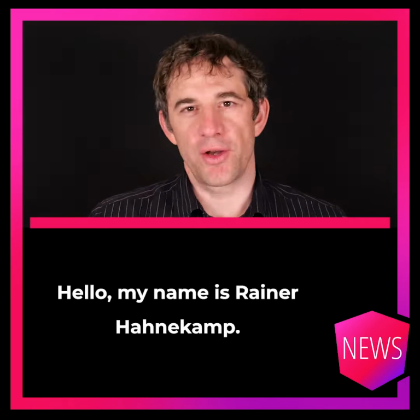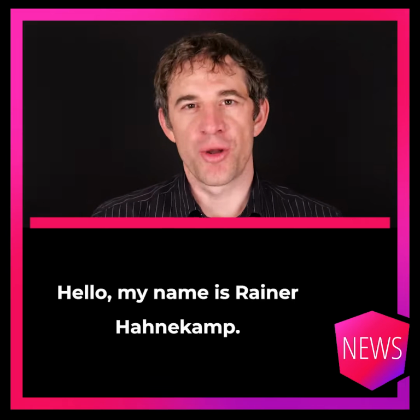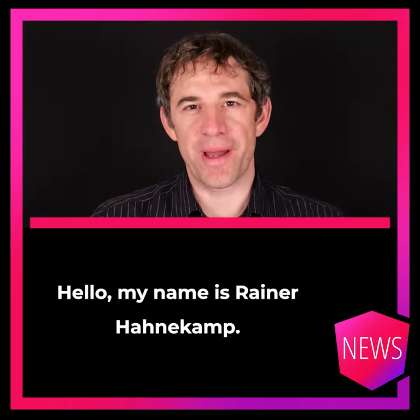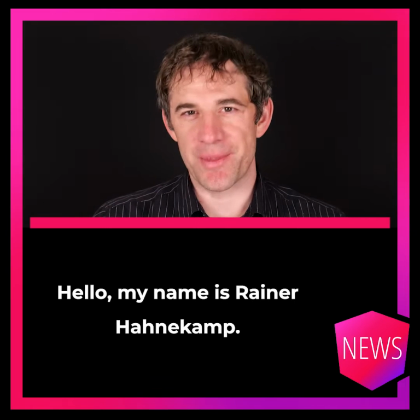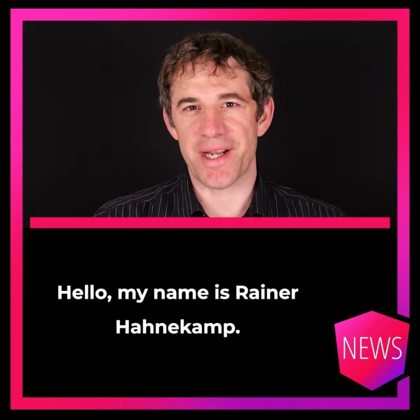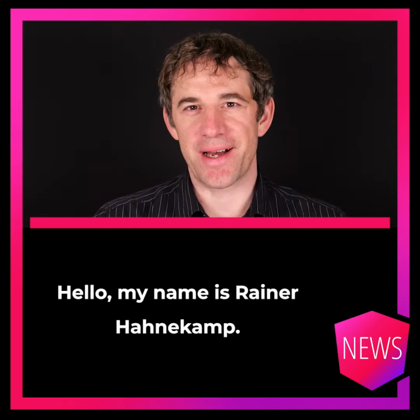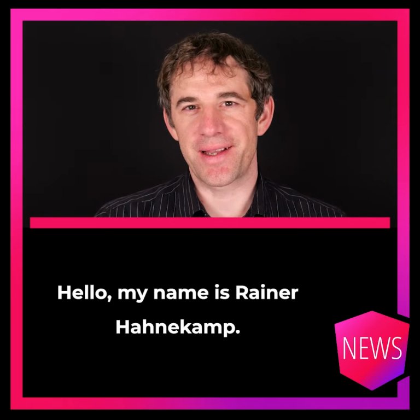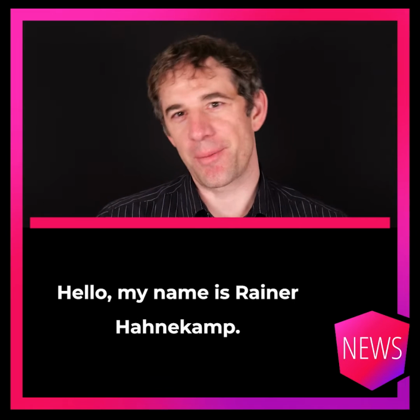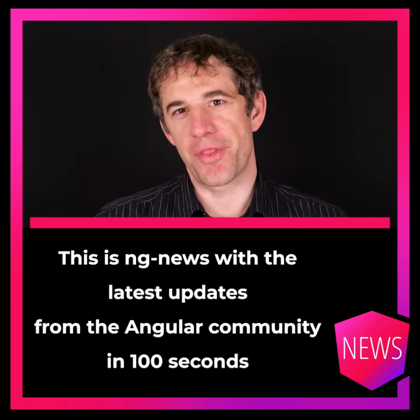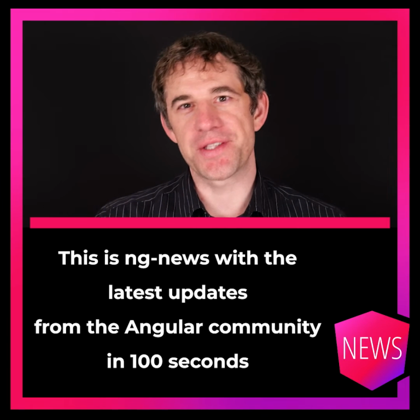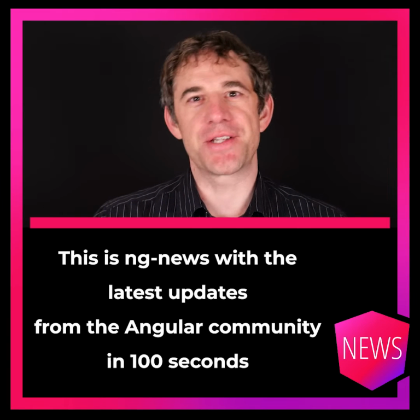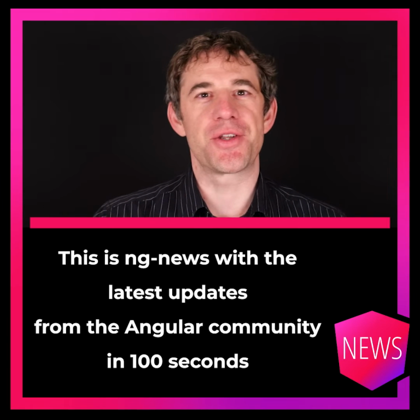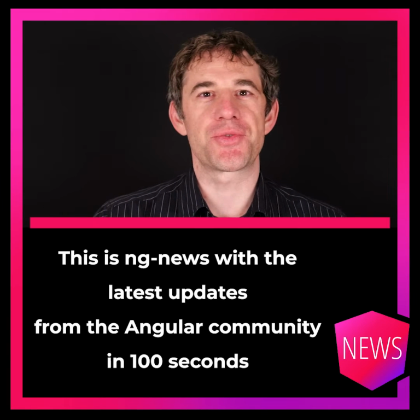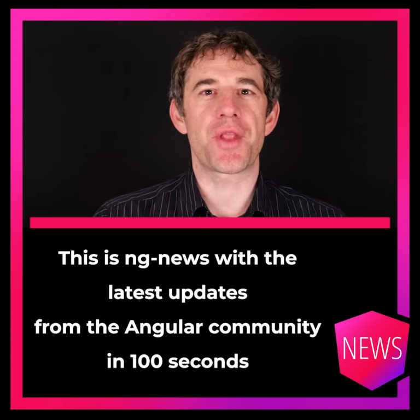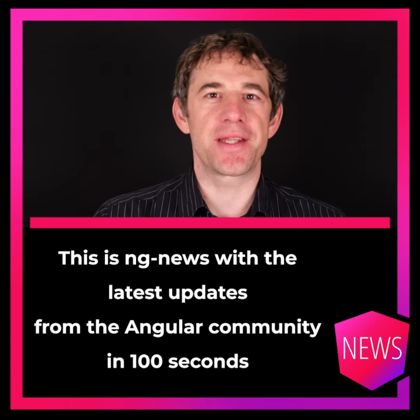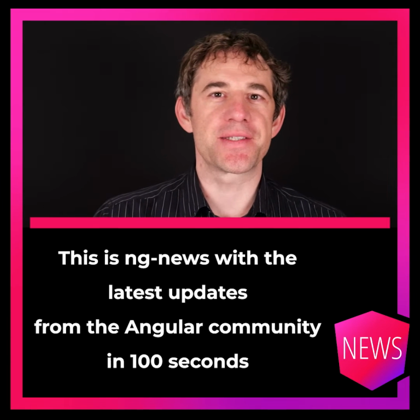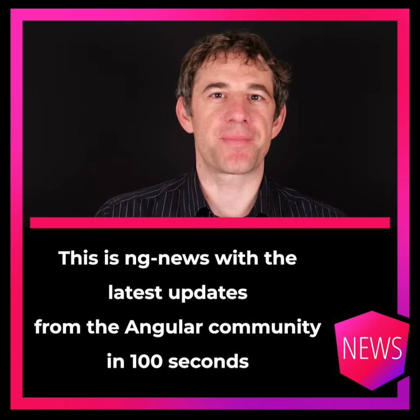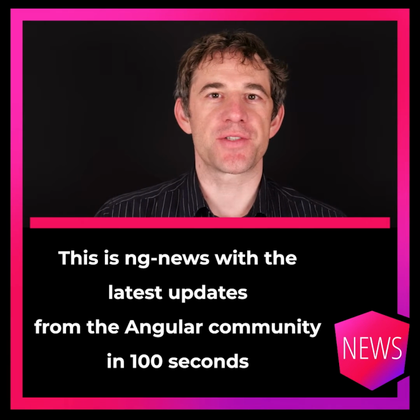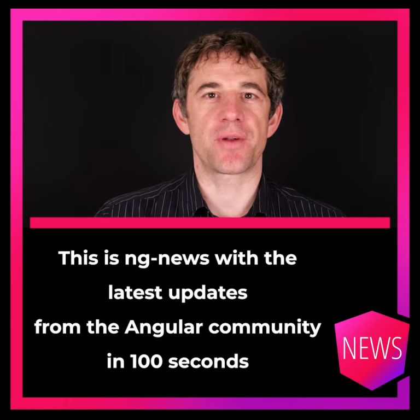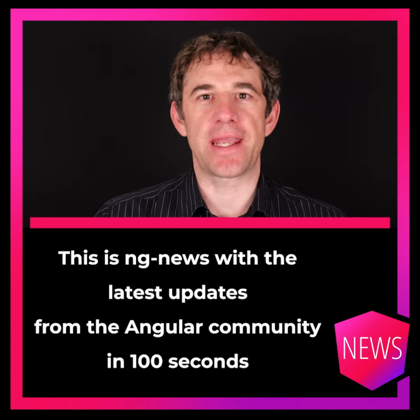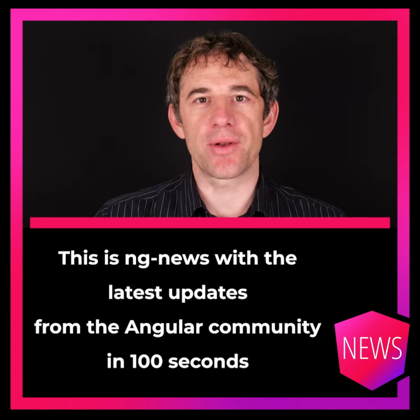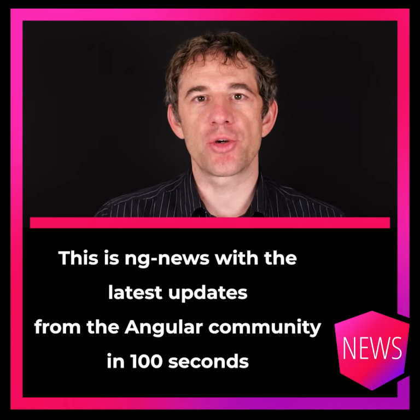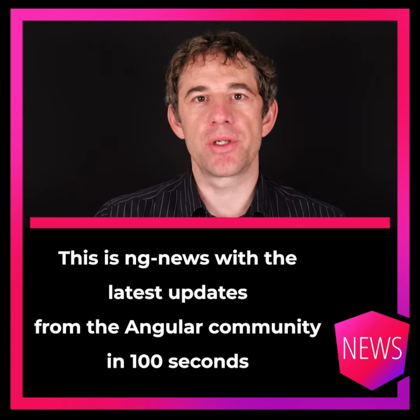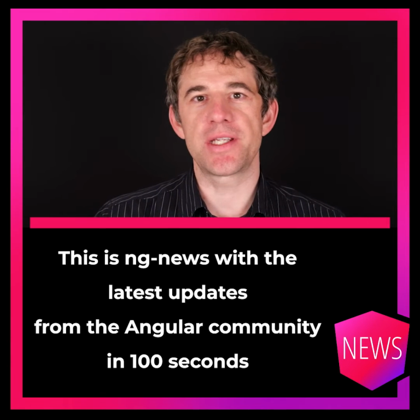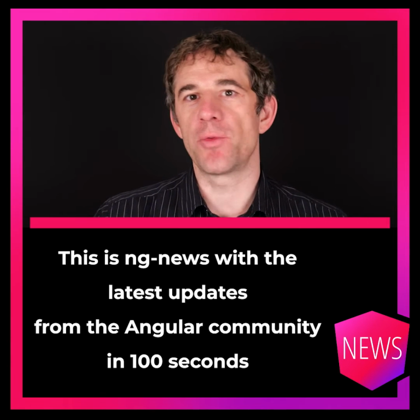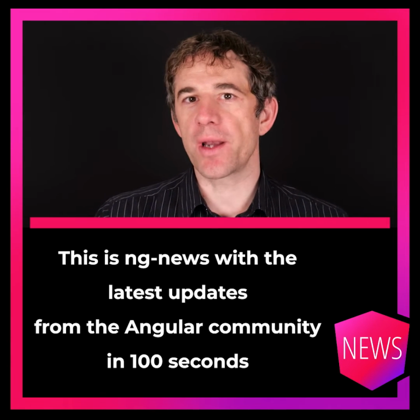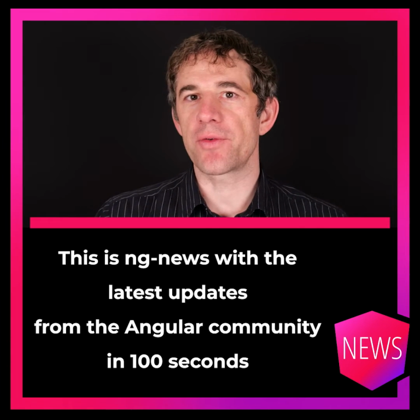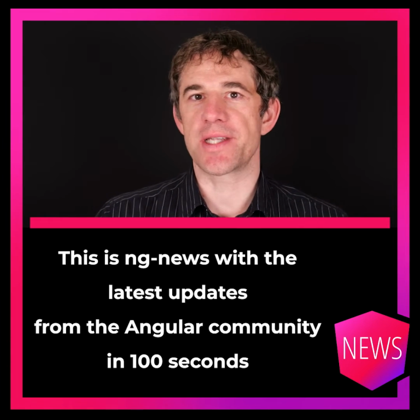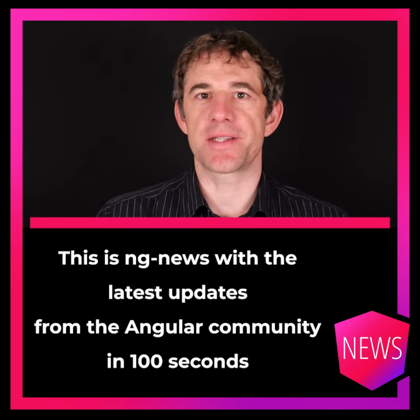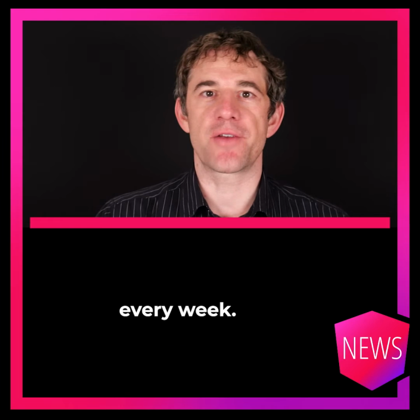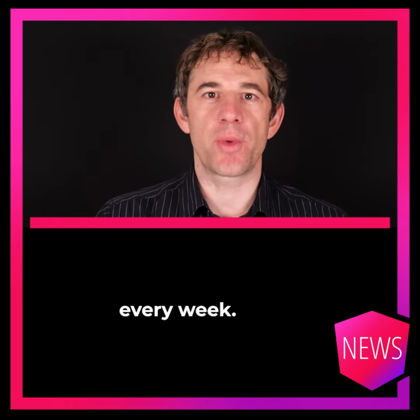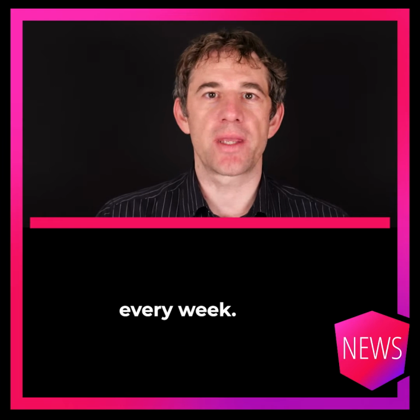Hello, my name is Rainer Hanecamp. This is Engin News with the latest updates from the Angular community in 100 seconds every week.